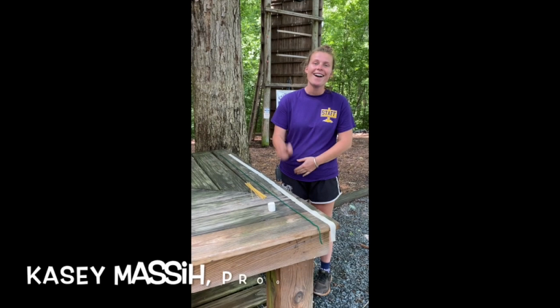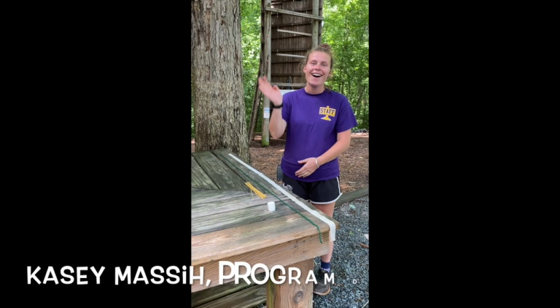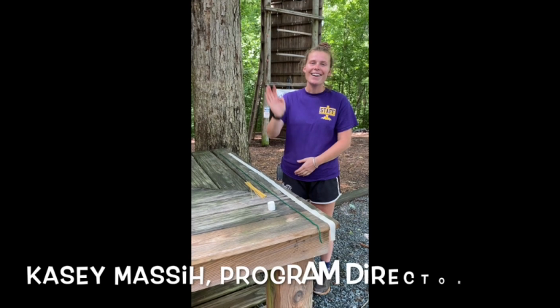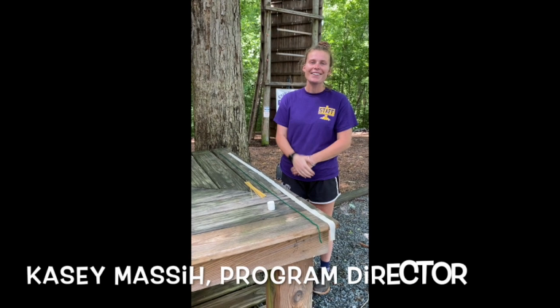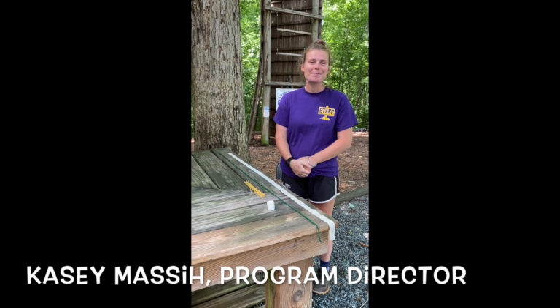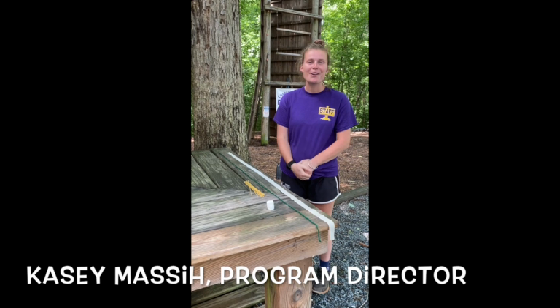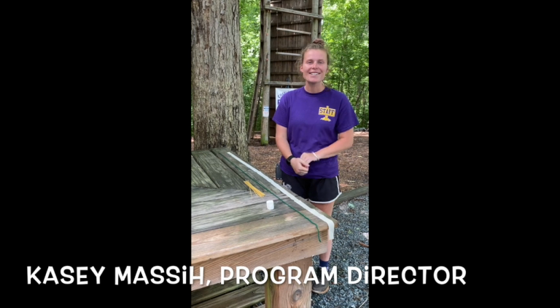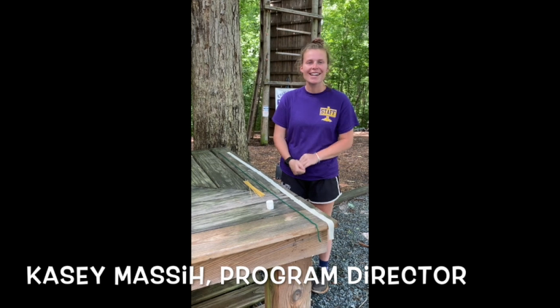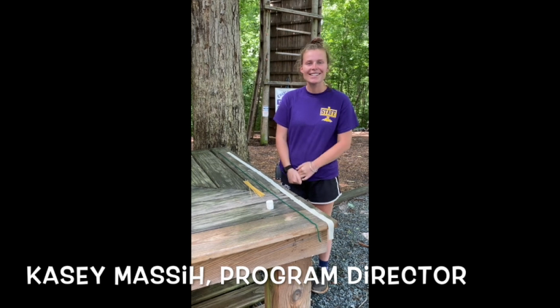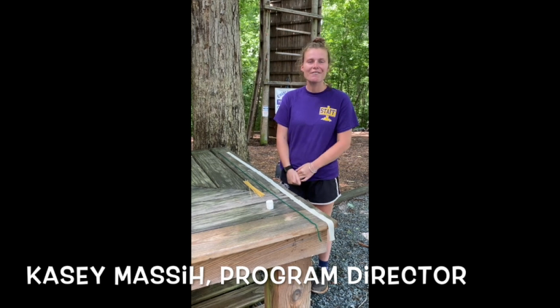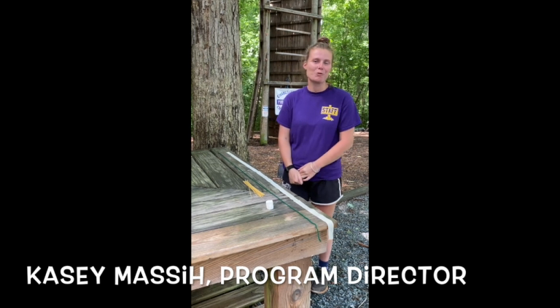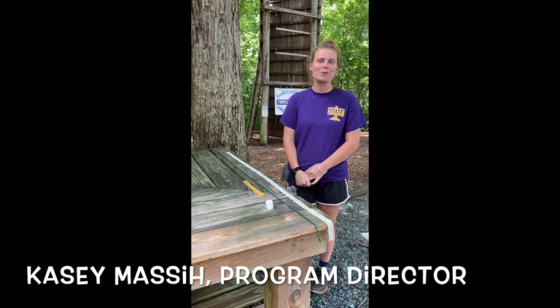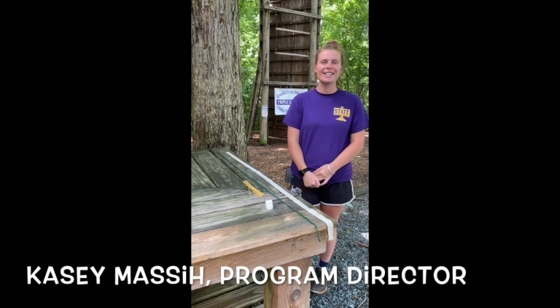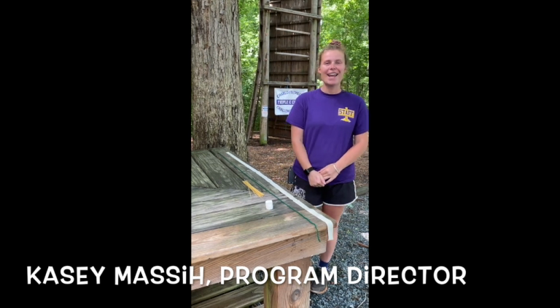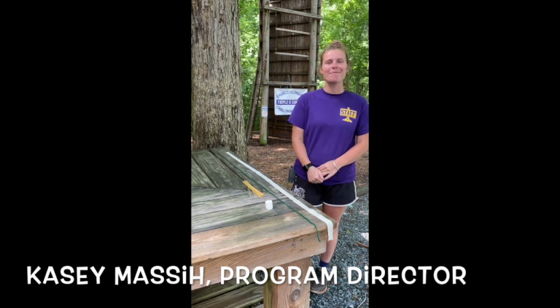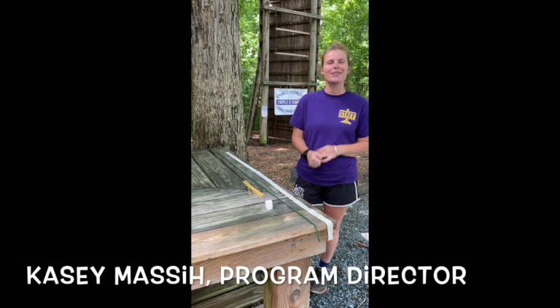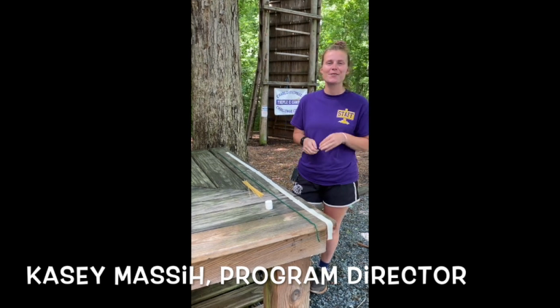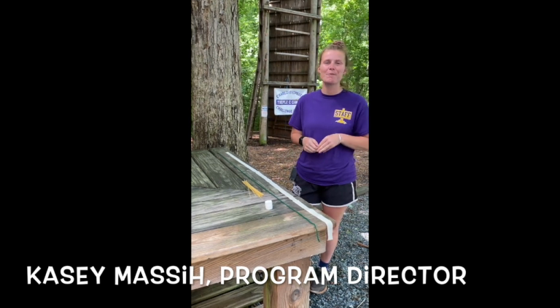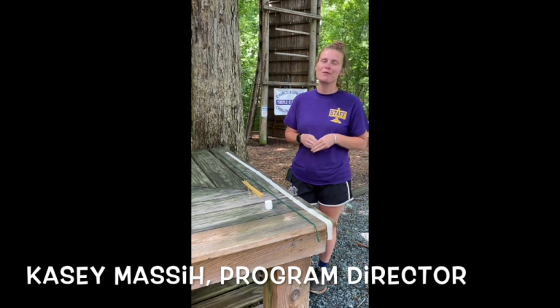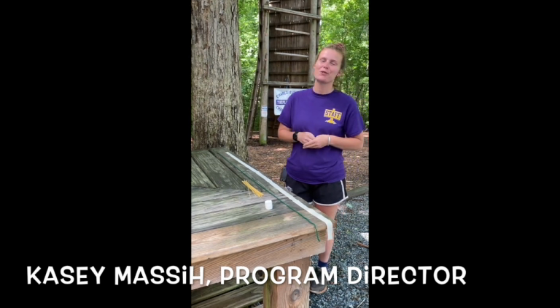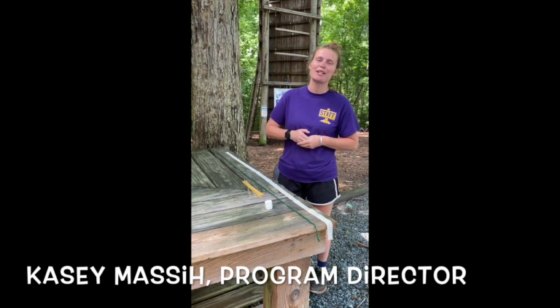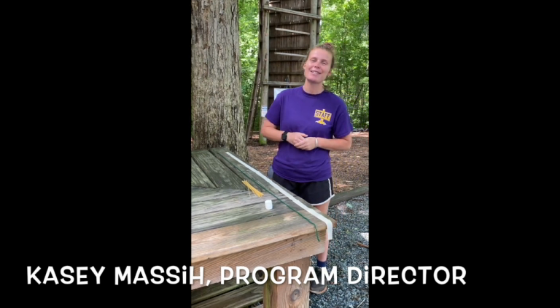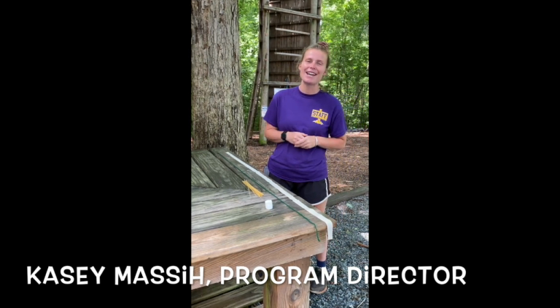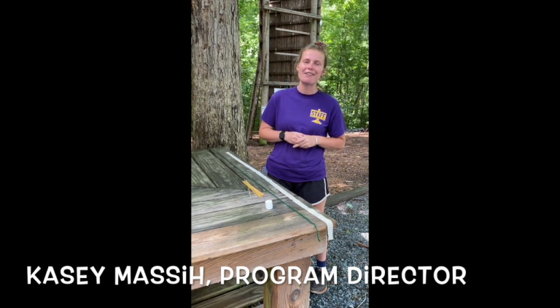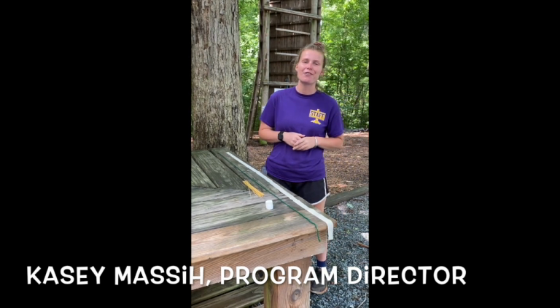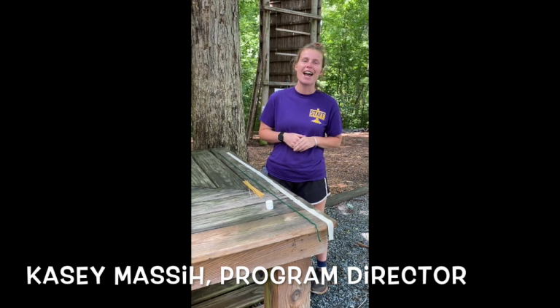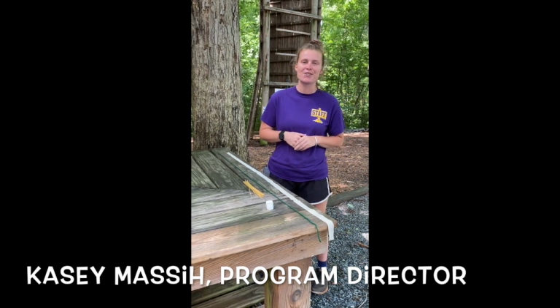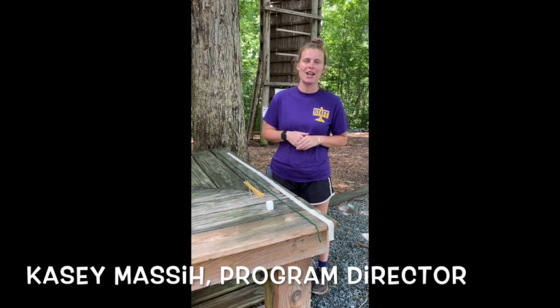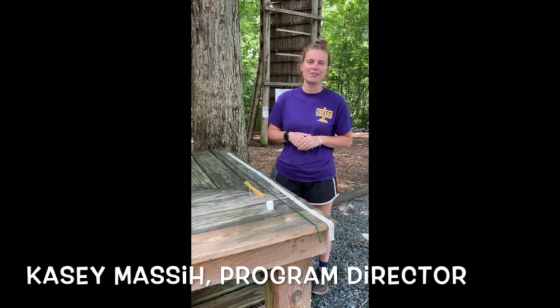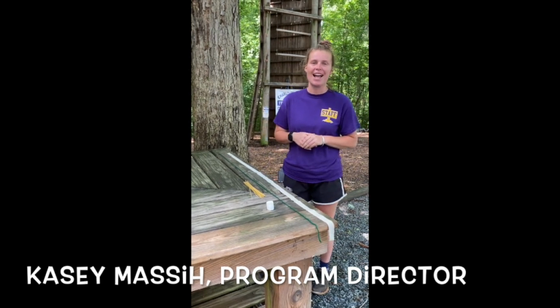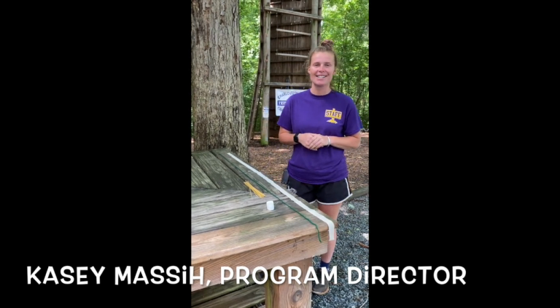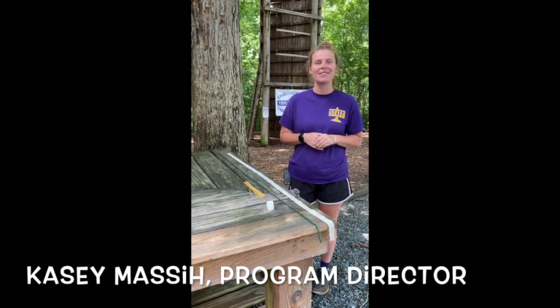Hi there Explorers! Casey here from Triple C Camp. Thank you so much for joining me today for our challenge activity.